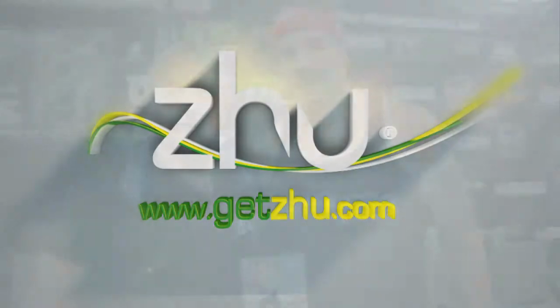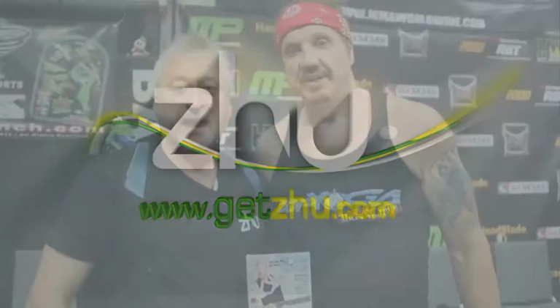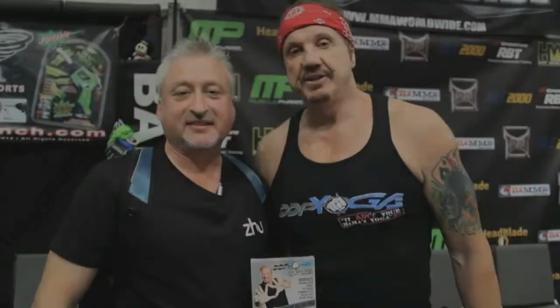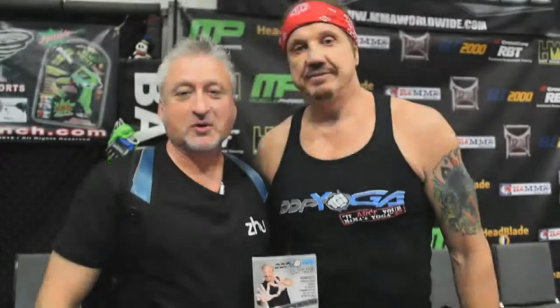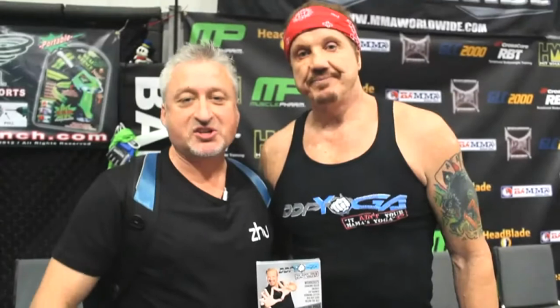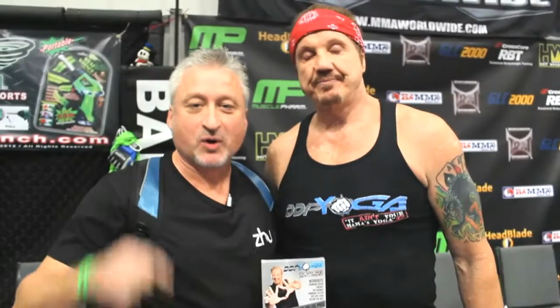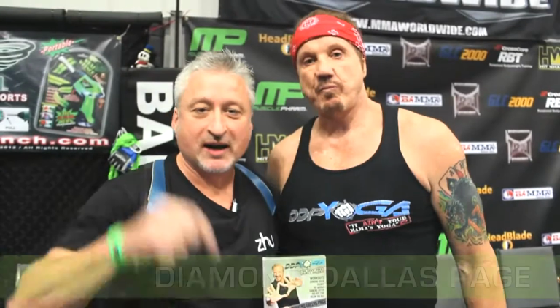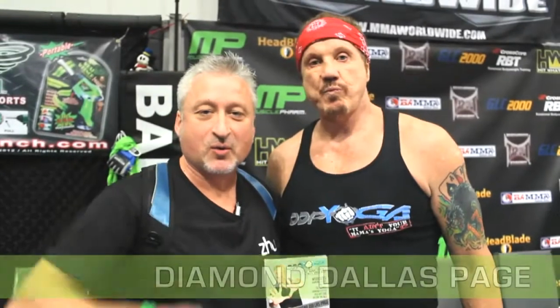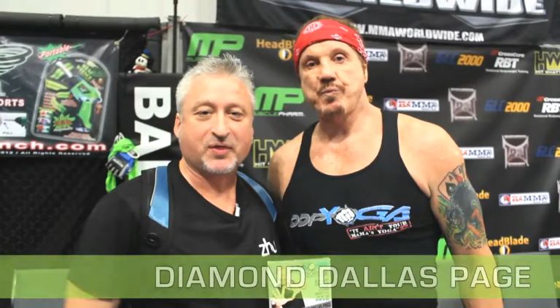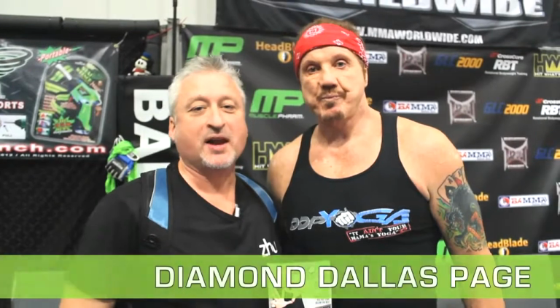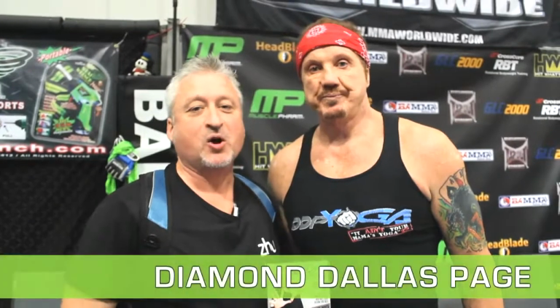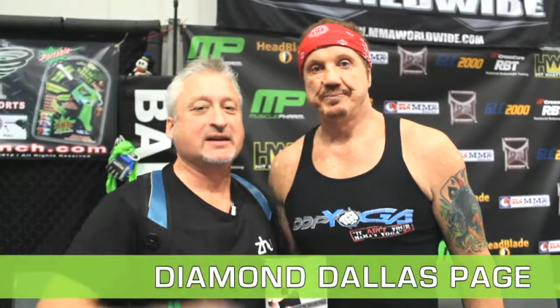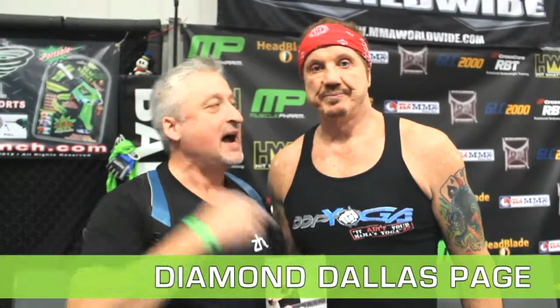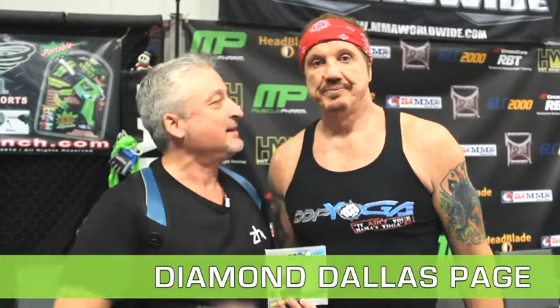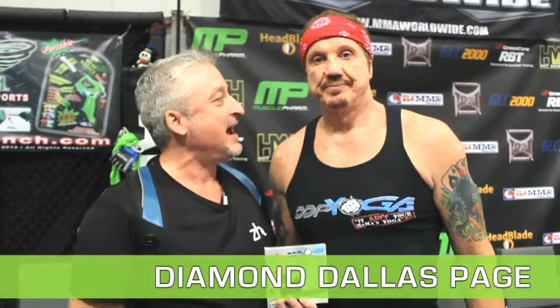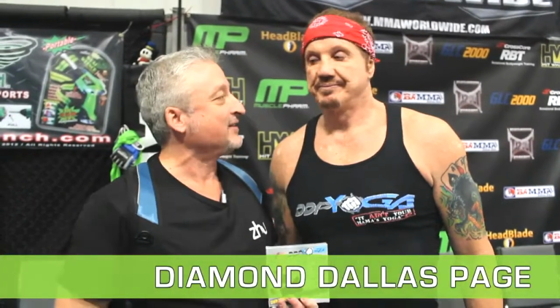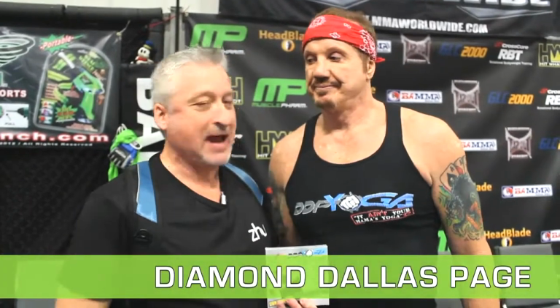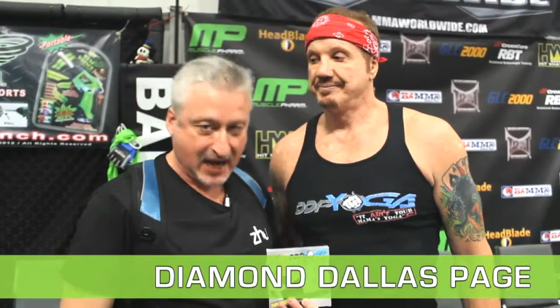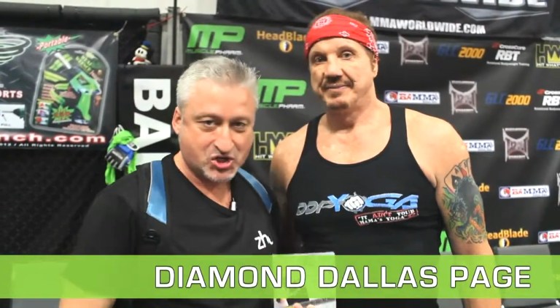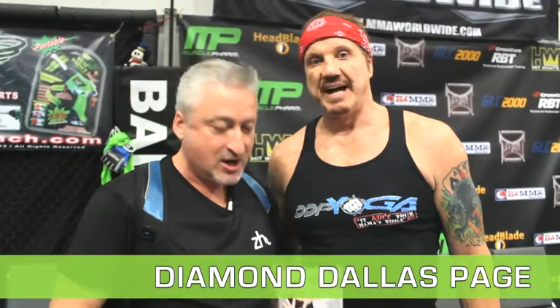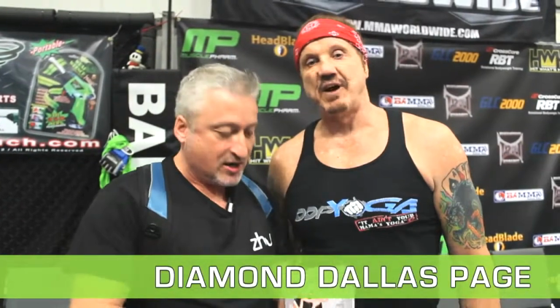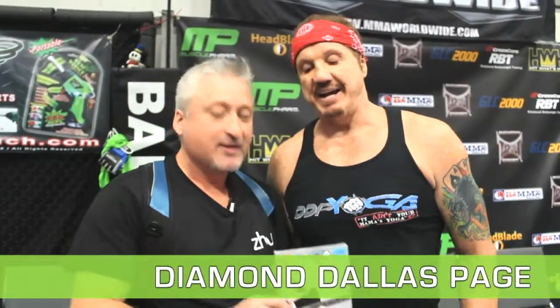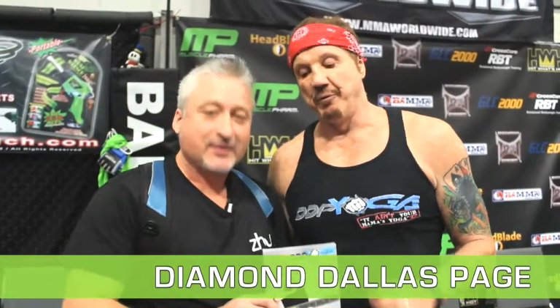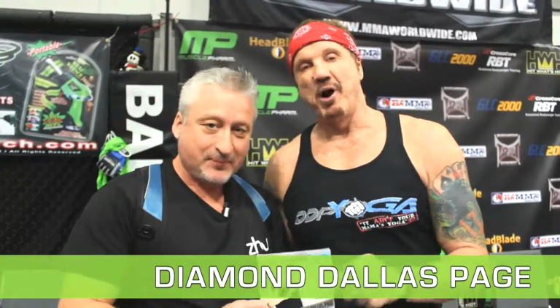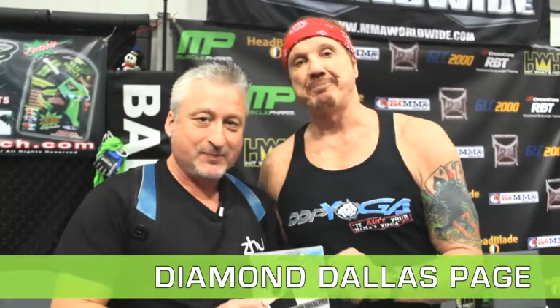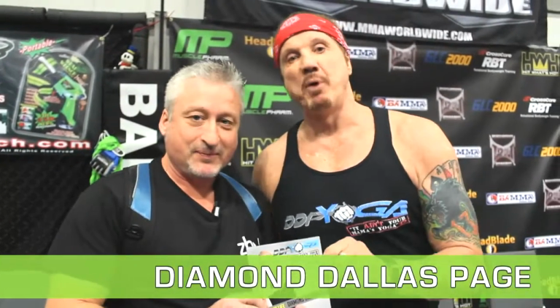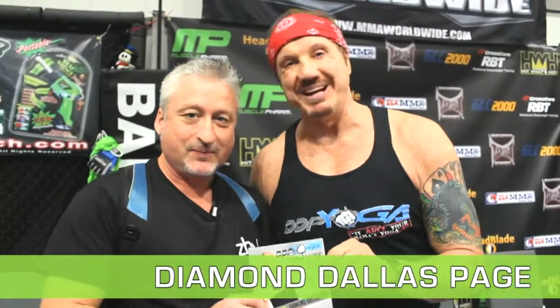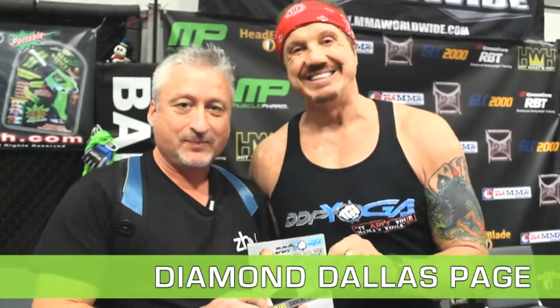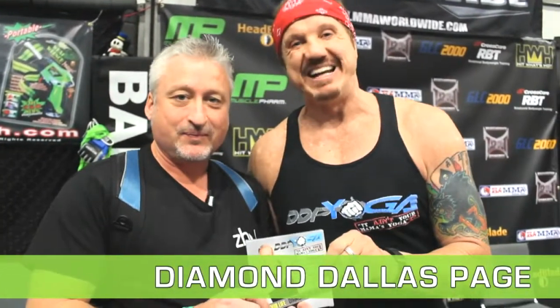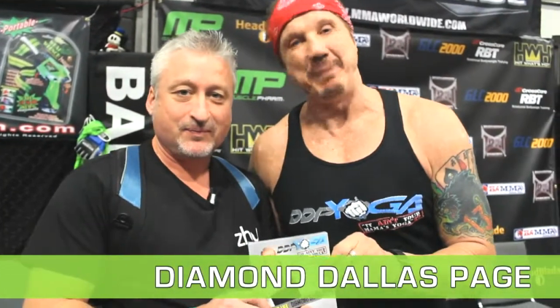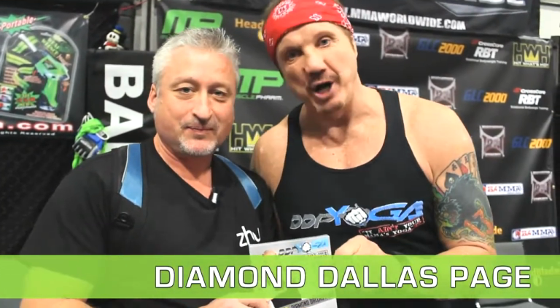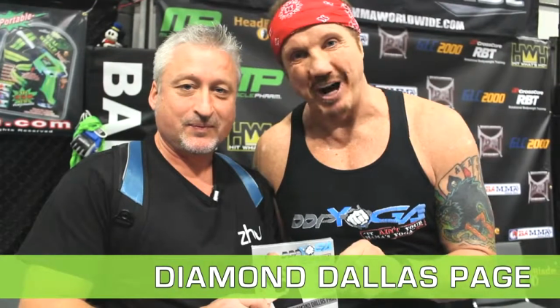Hey Zoo Nation, we're here with the one and only Diamond Dallas Page. That's right, and we are out promoting DDP Yoga.